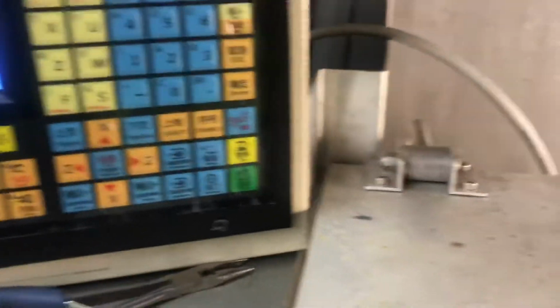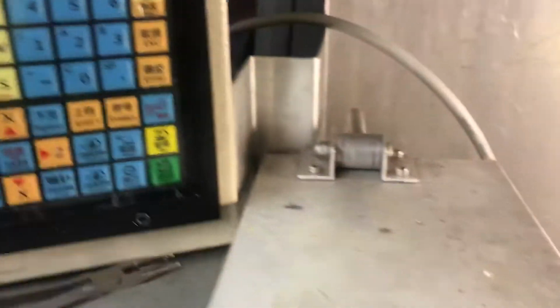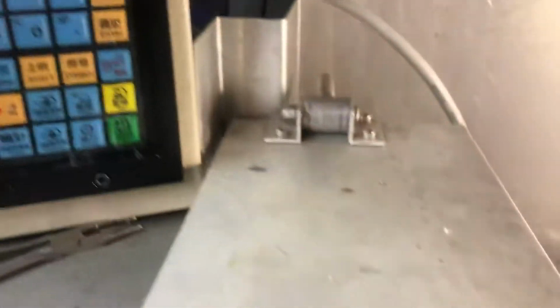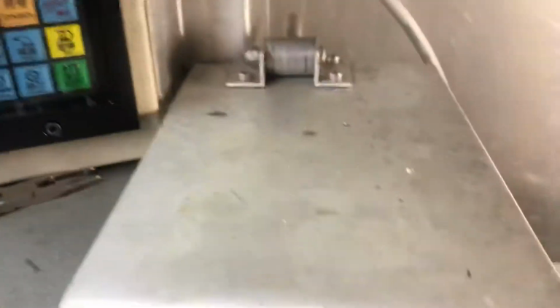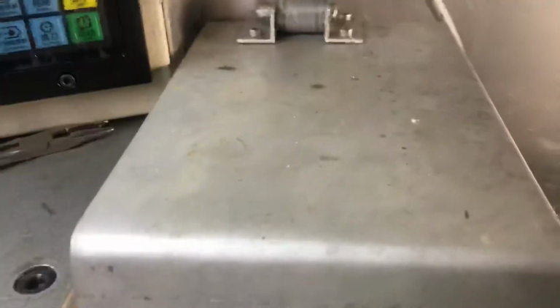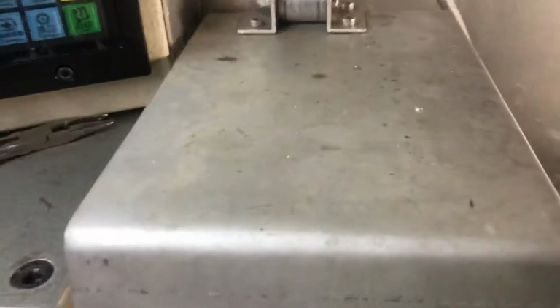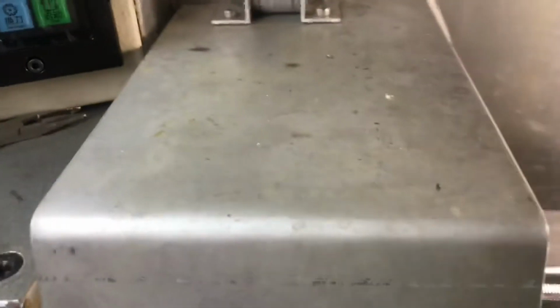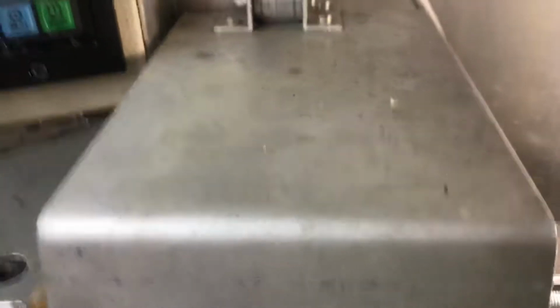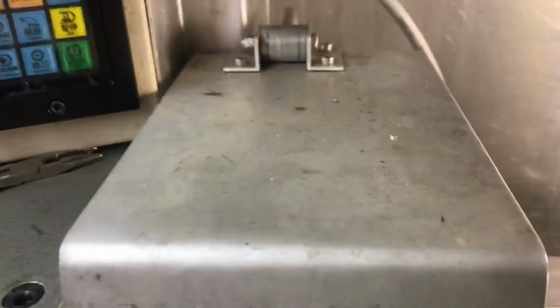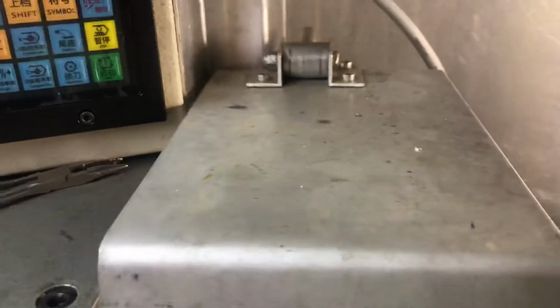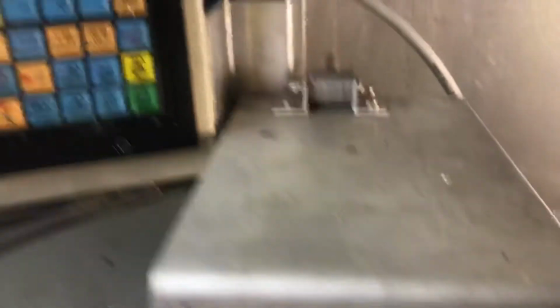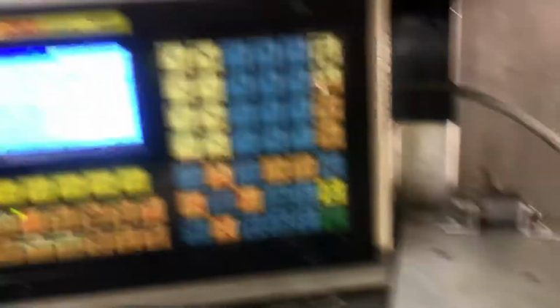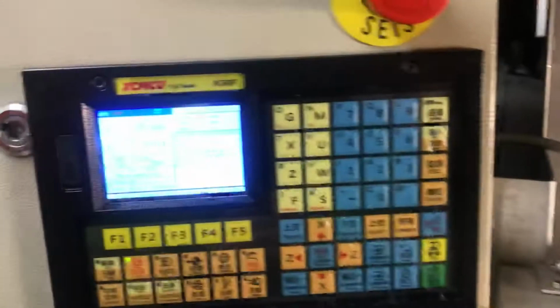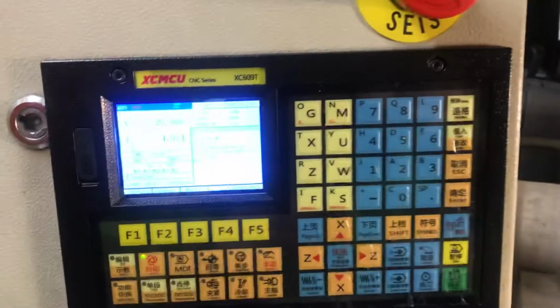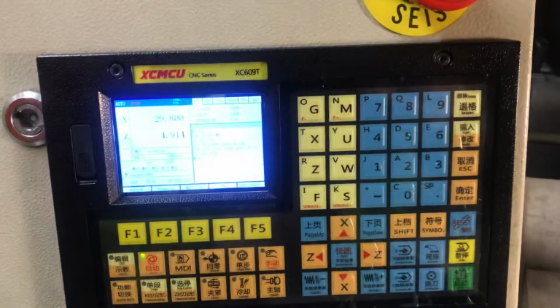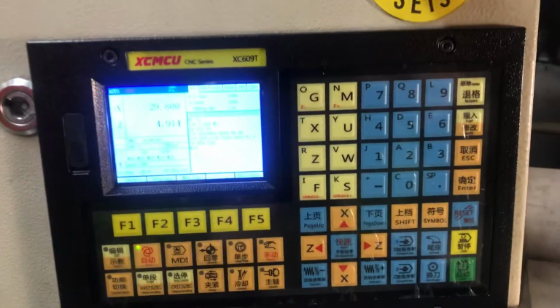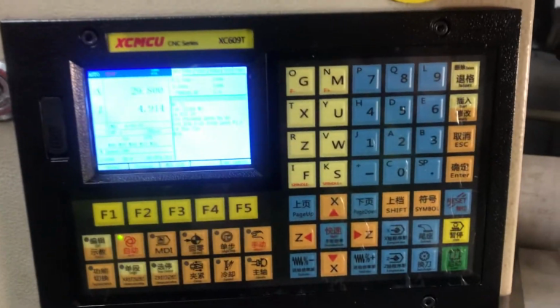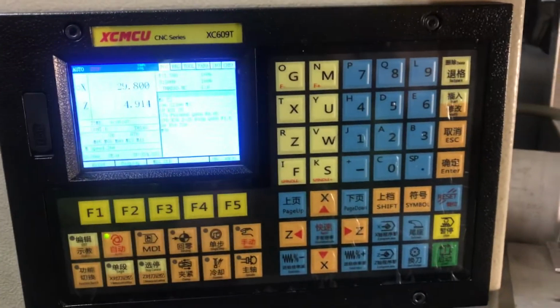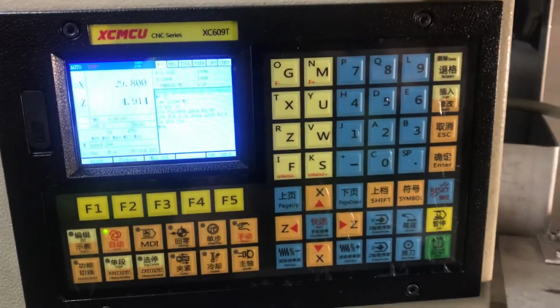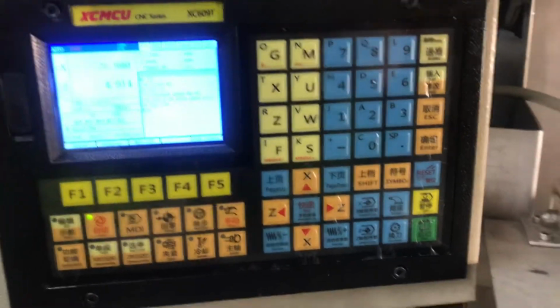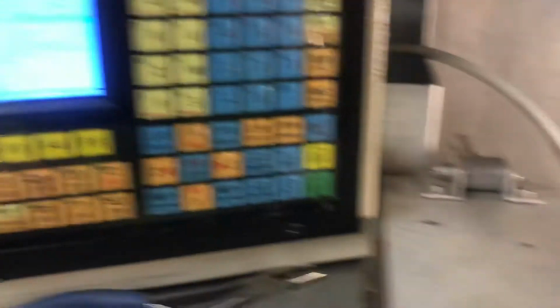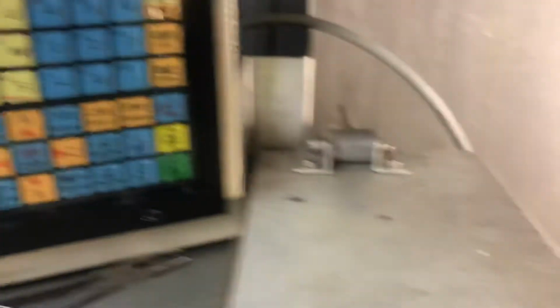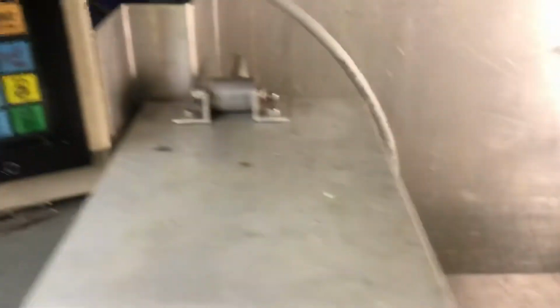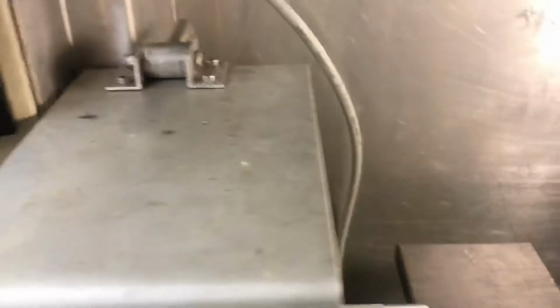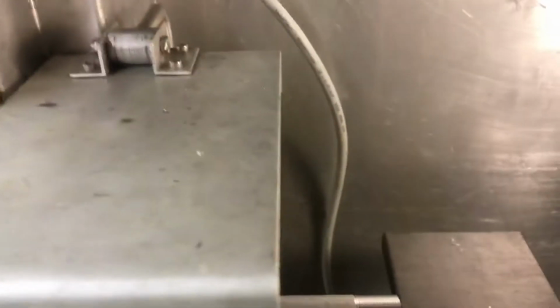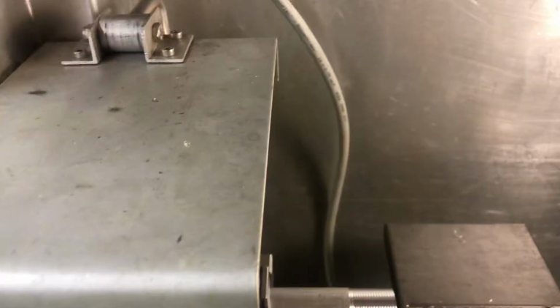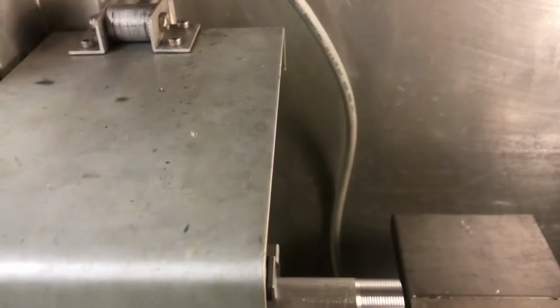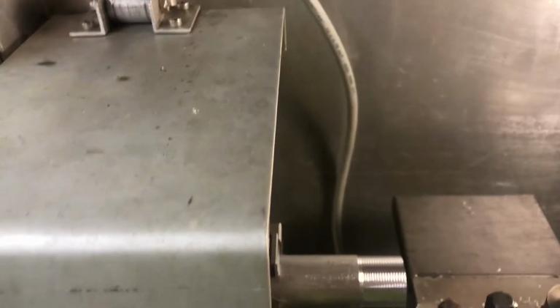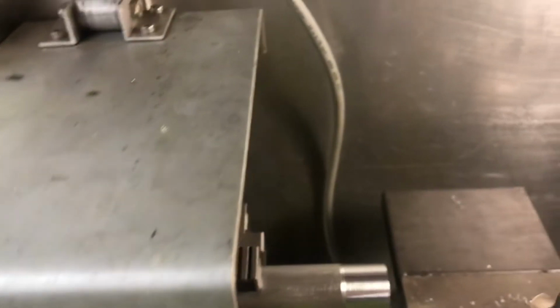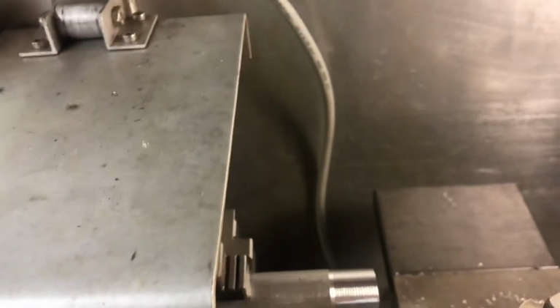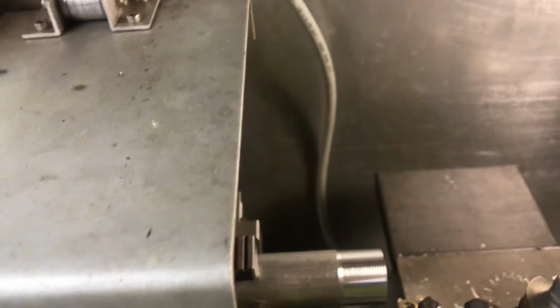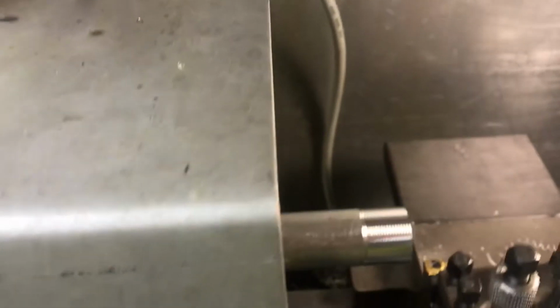Hello again YouTube. Small update on the lathe — let's see if we can make some threads.